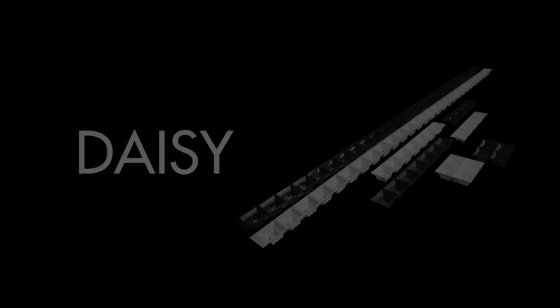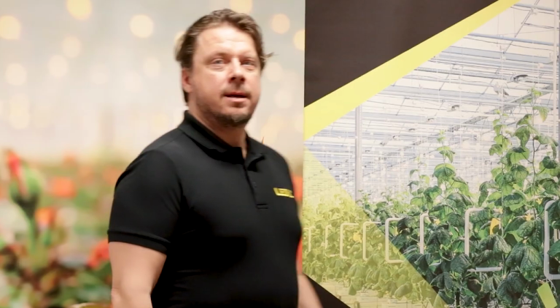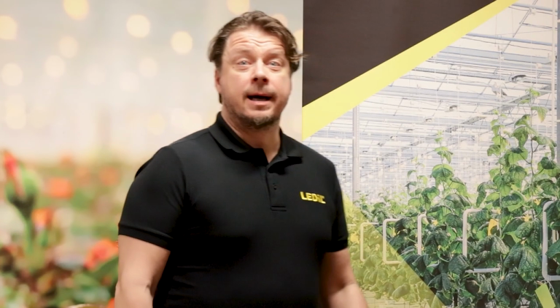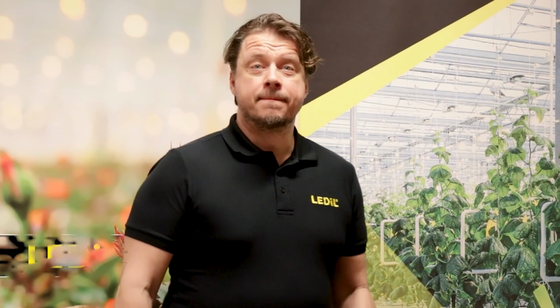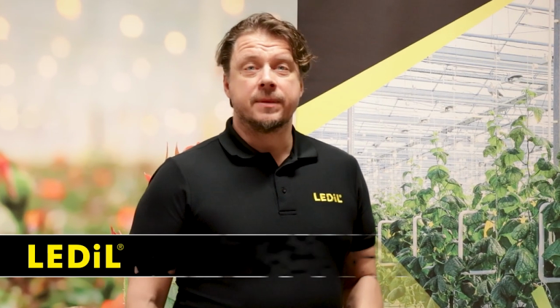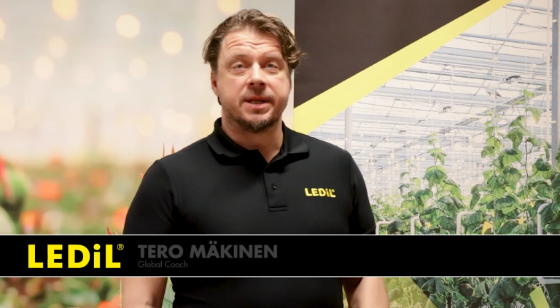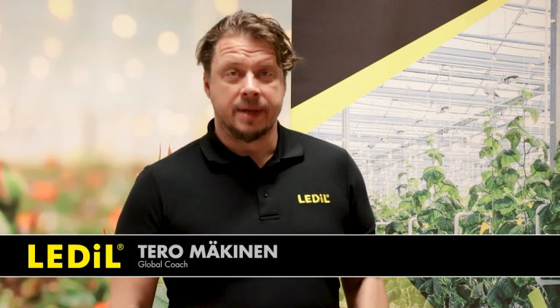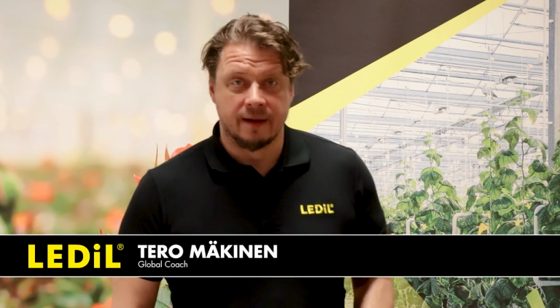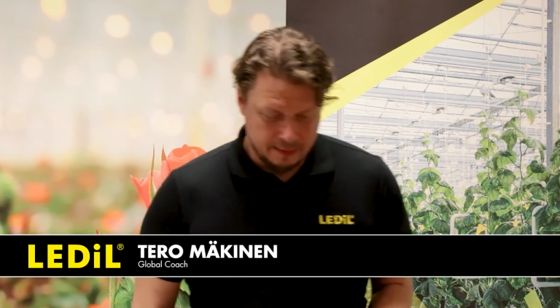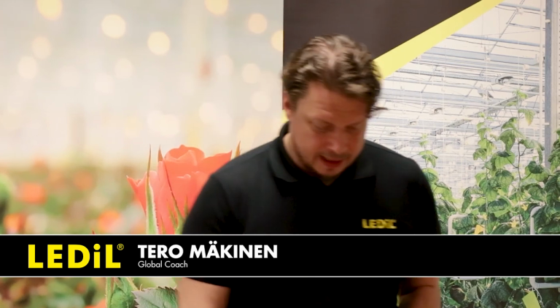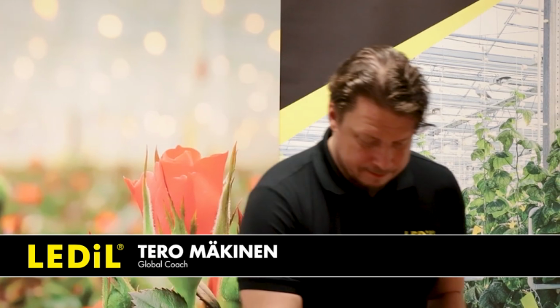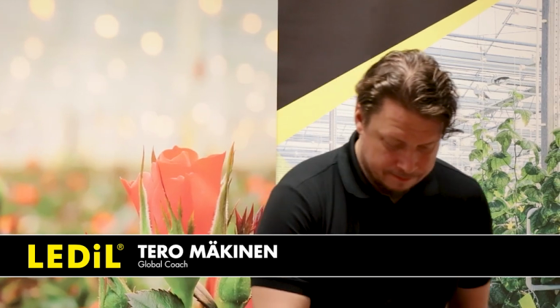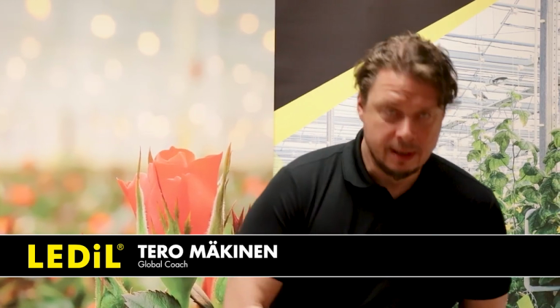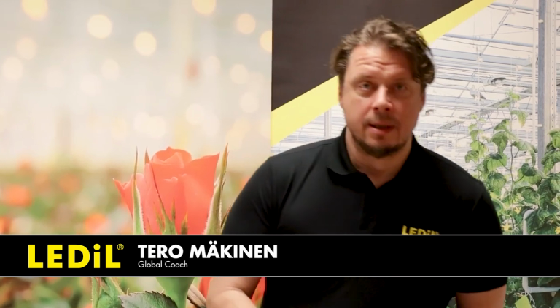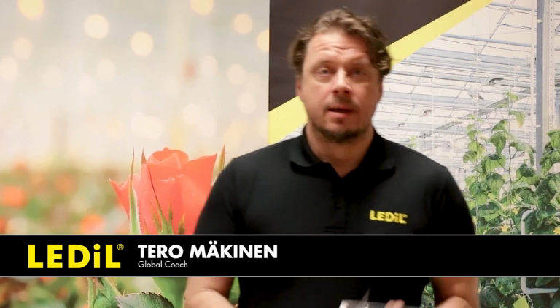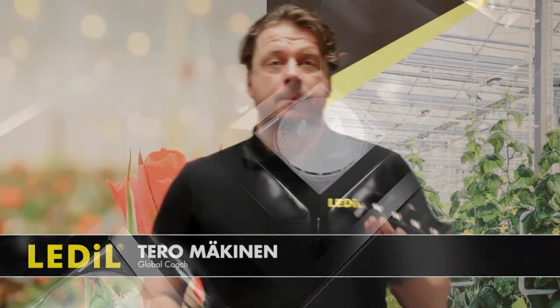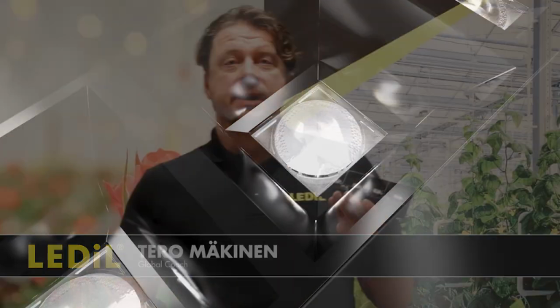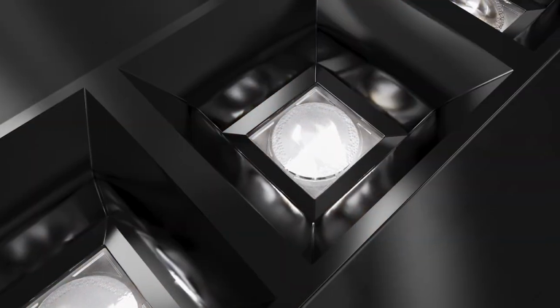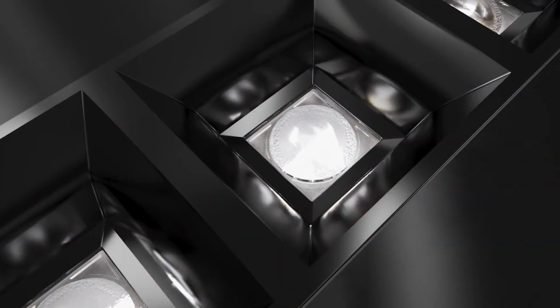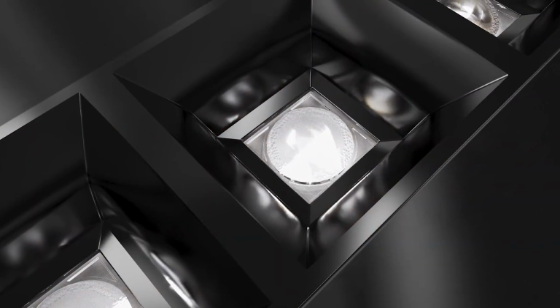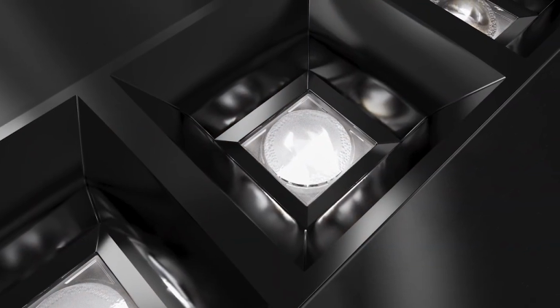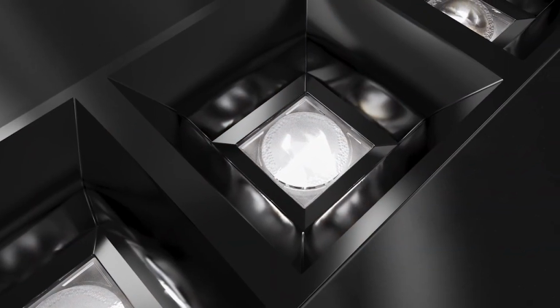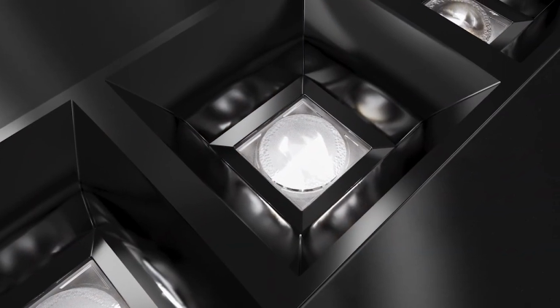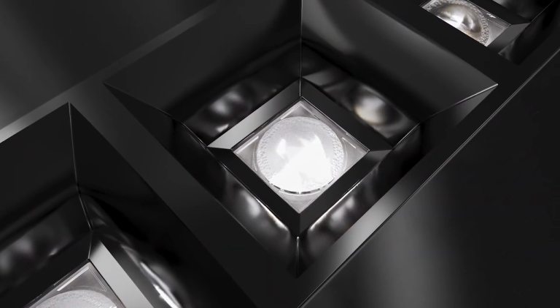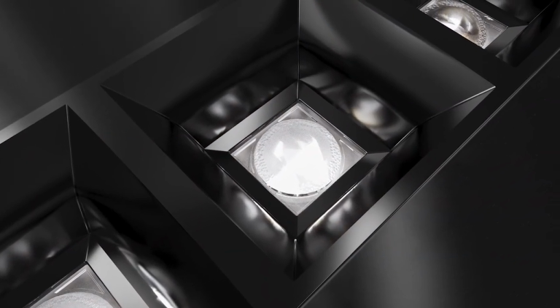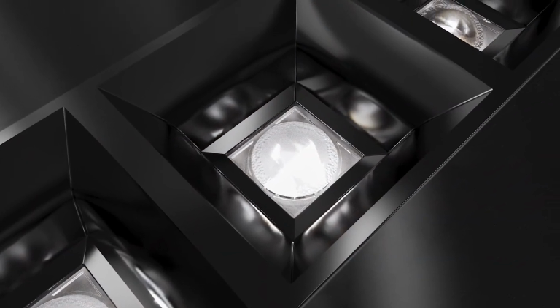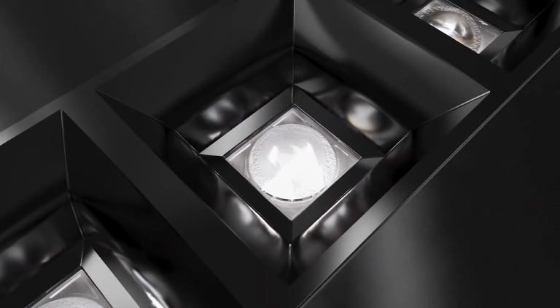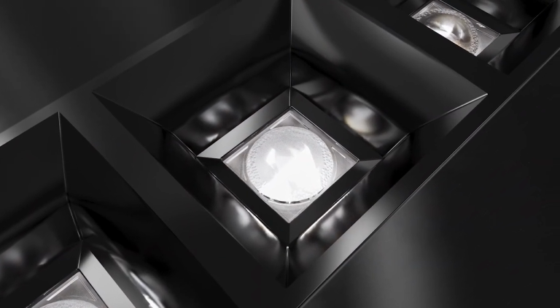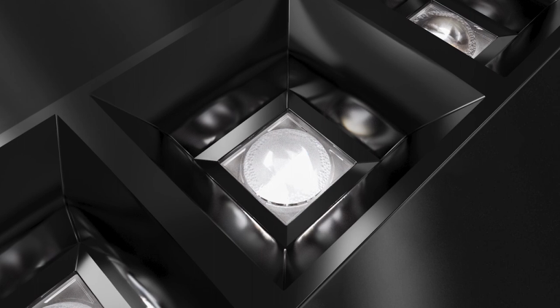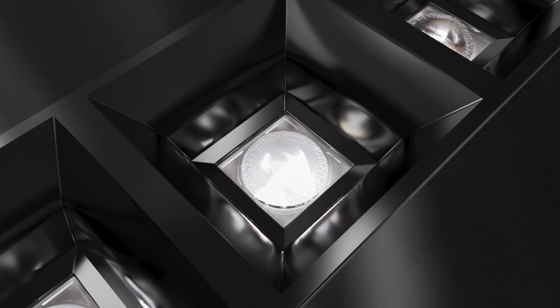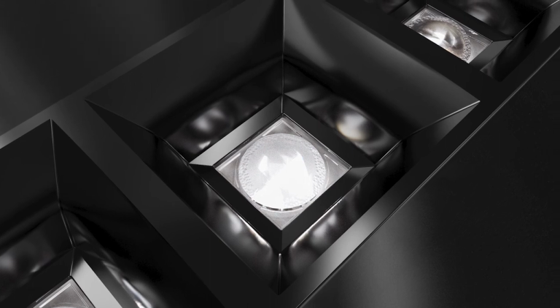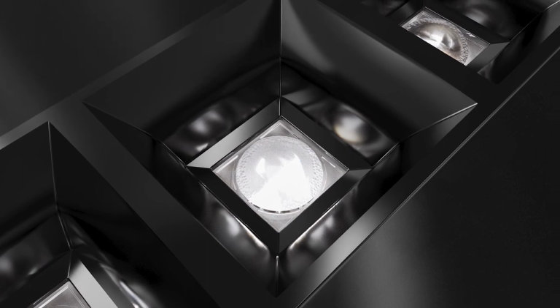Hi, I'm Teren Mäkinen from Ledill. Please meet Teisi, the perfect solution for modern office lighting.